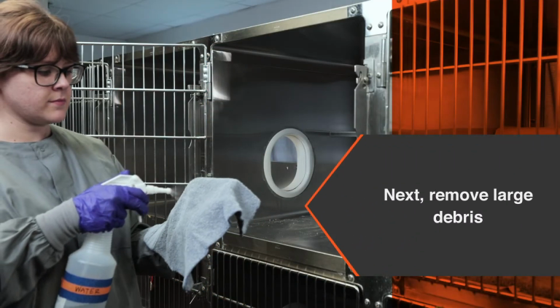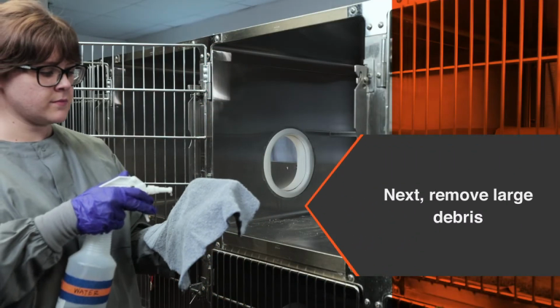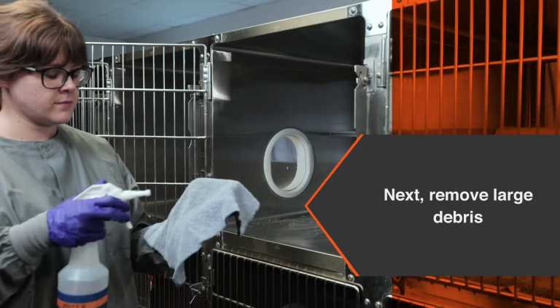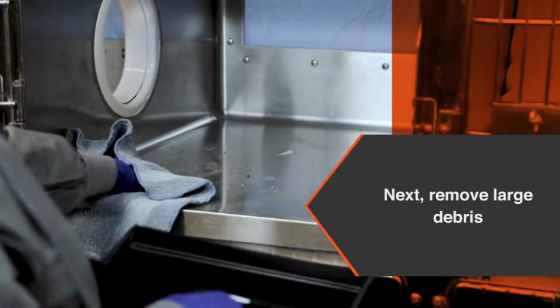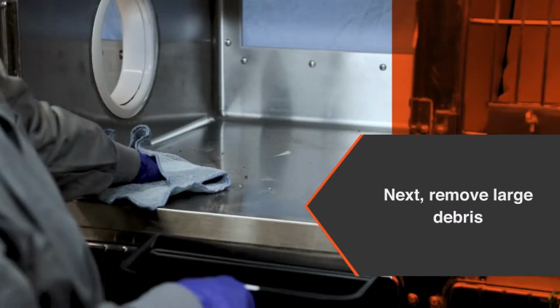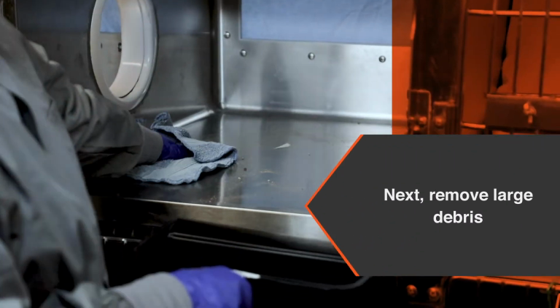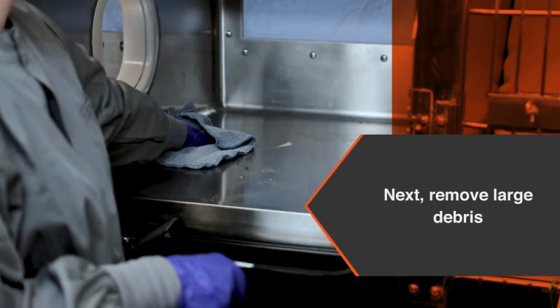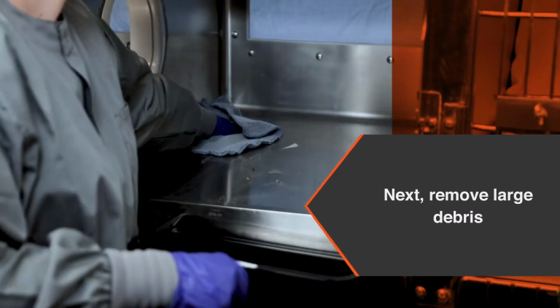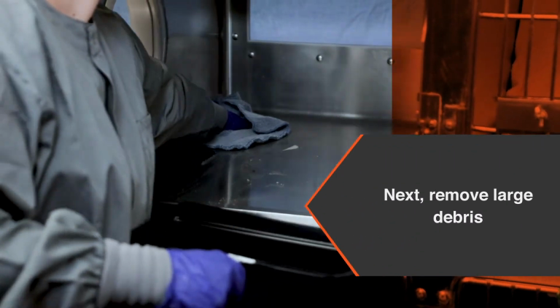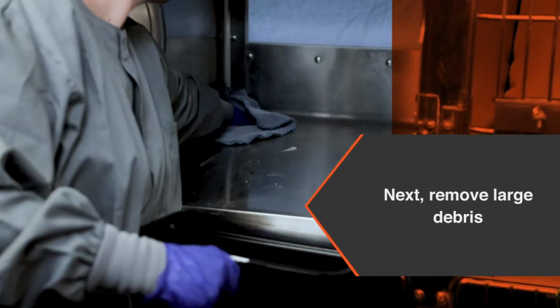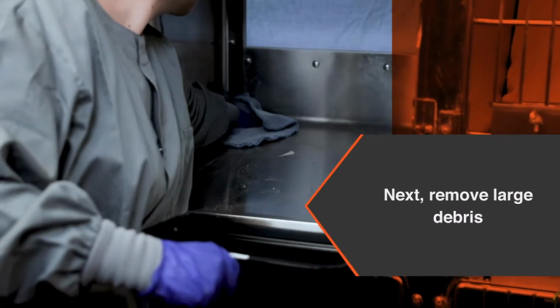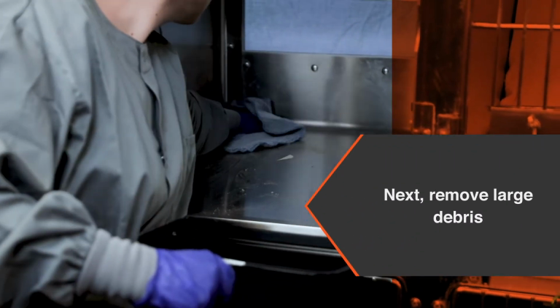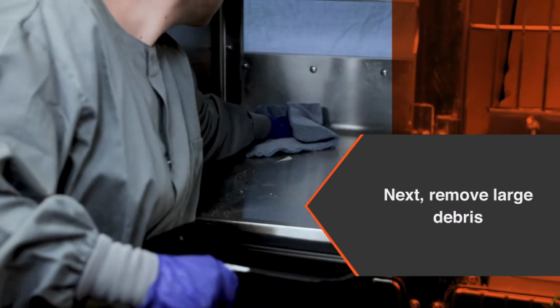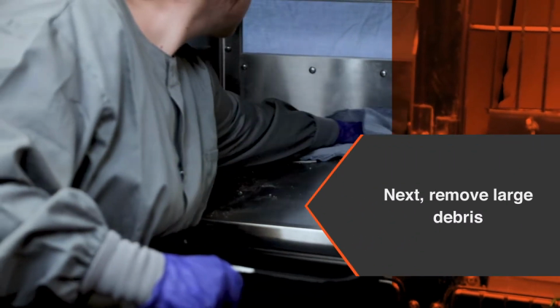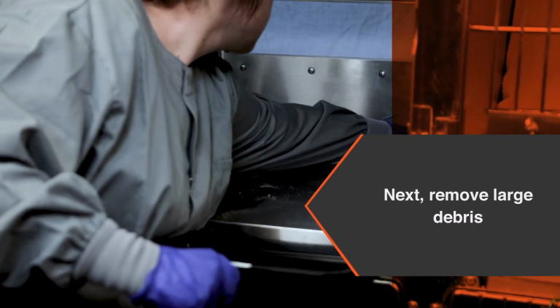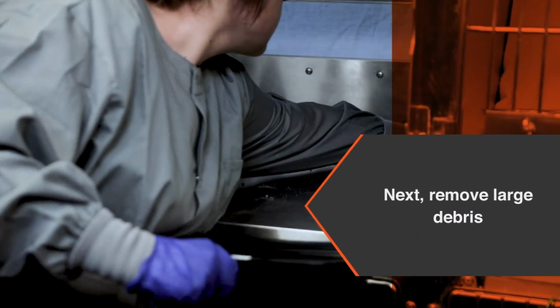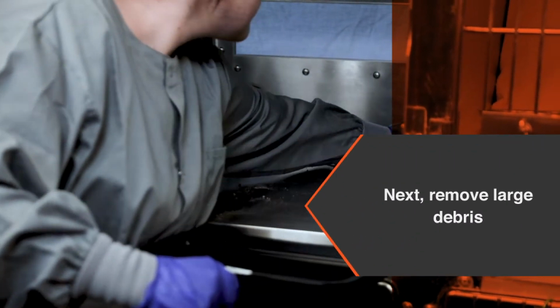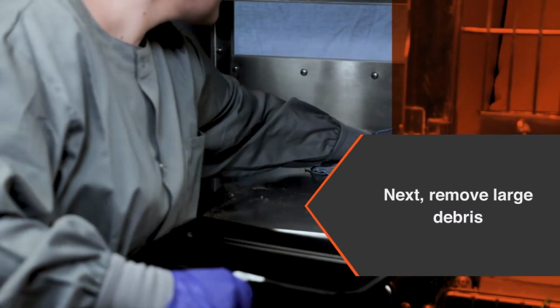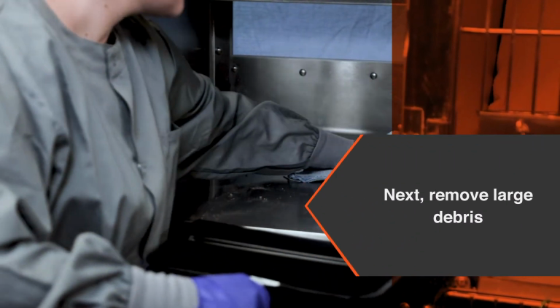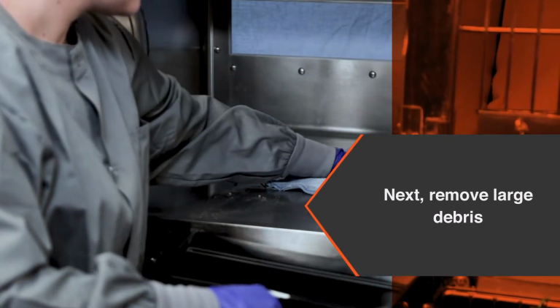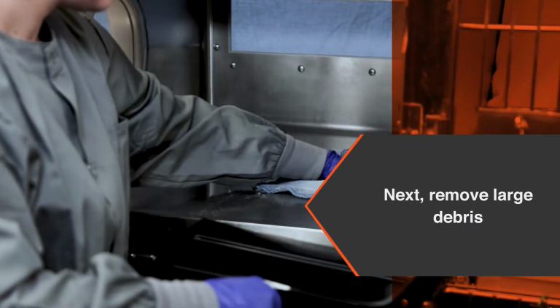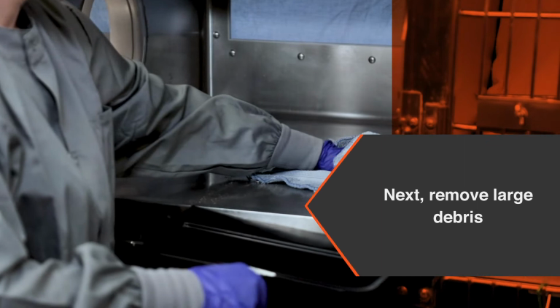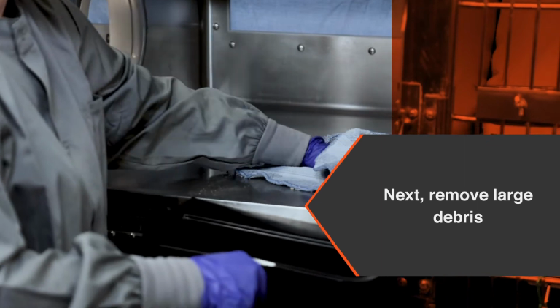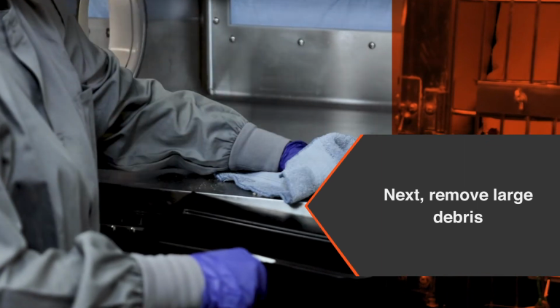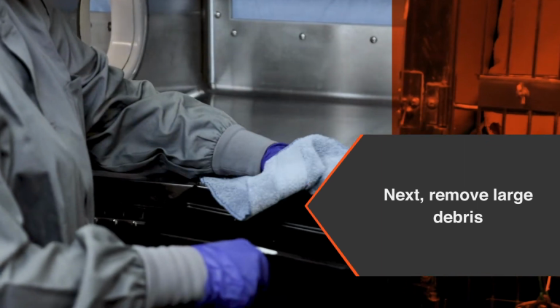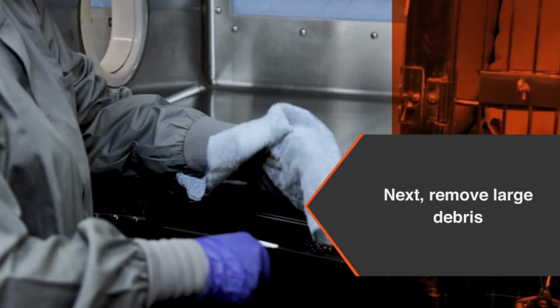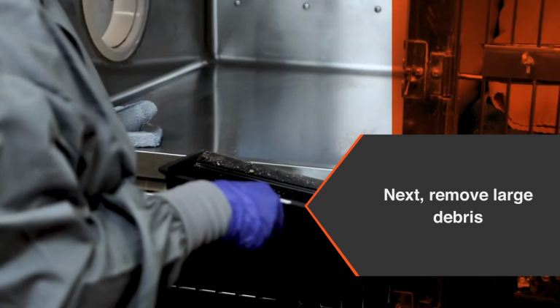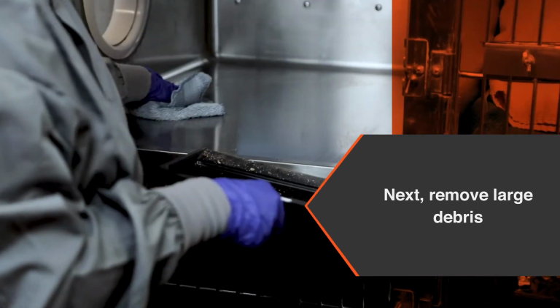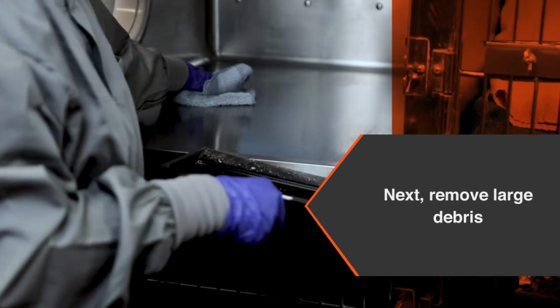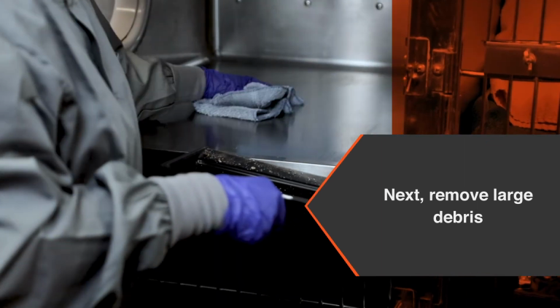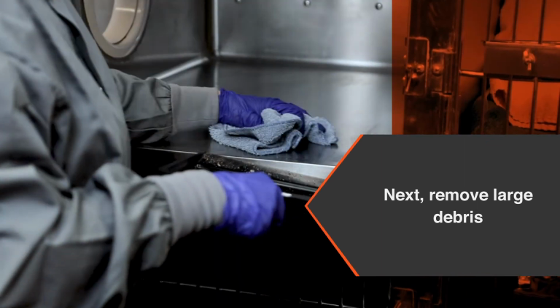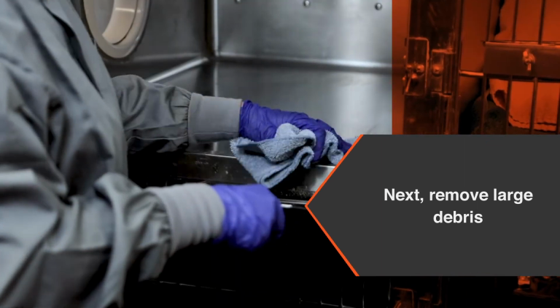Using a dry or slightly damp rag, sweep any loose debris from the enclosure floor into a dustpan.